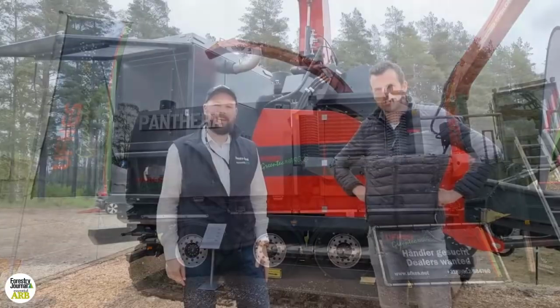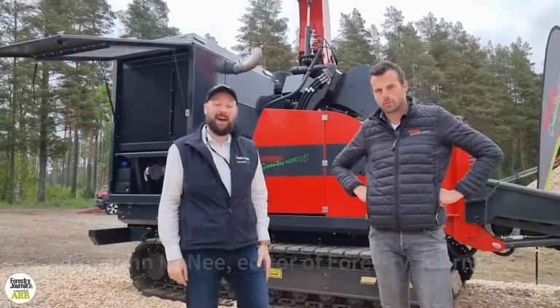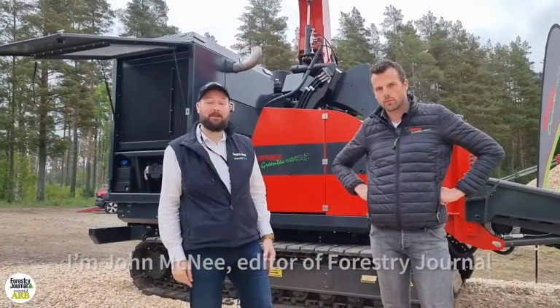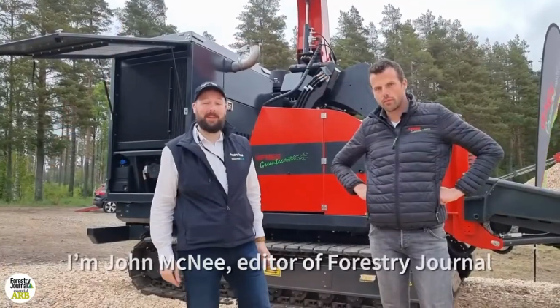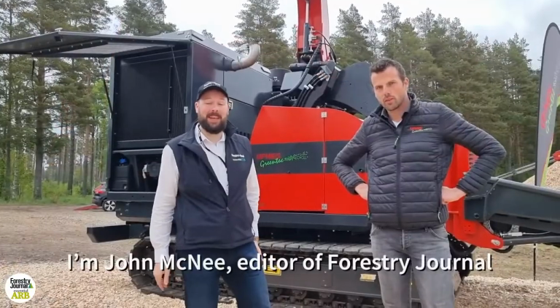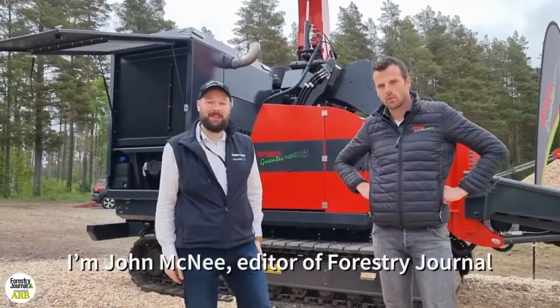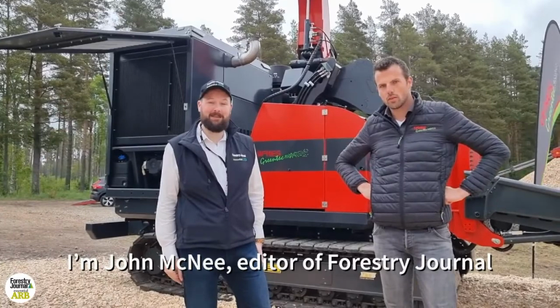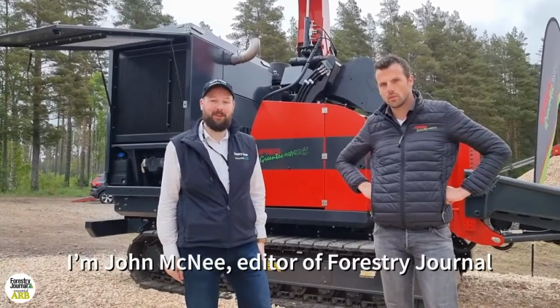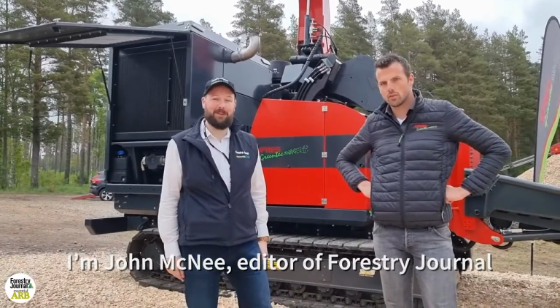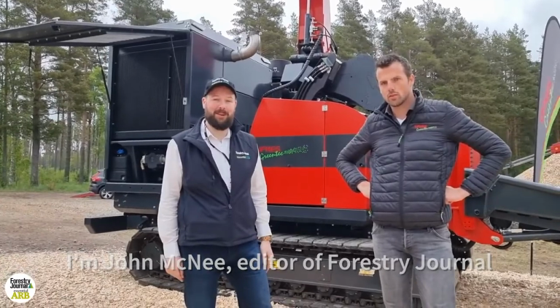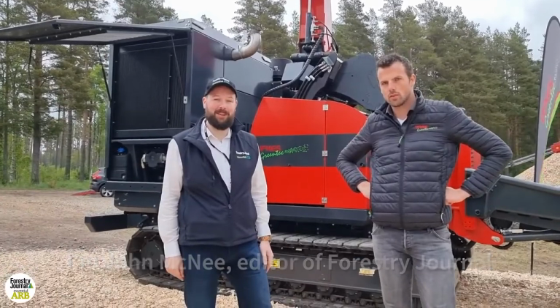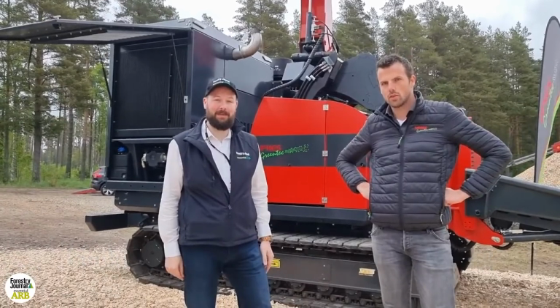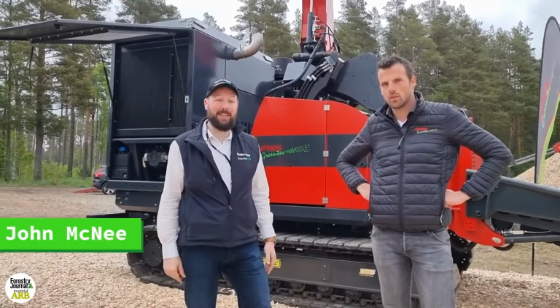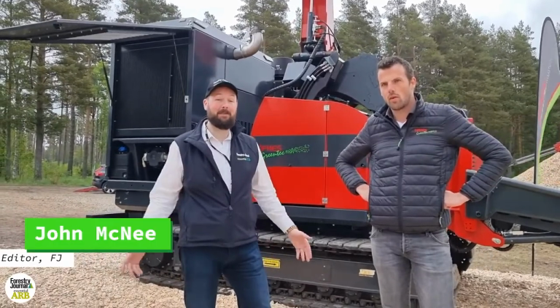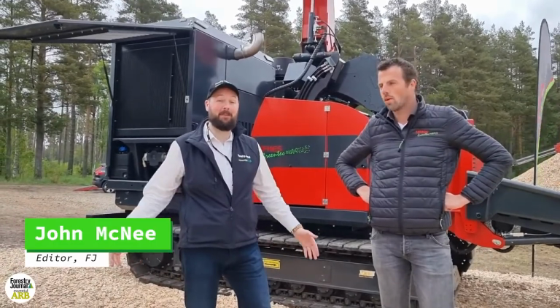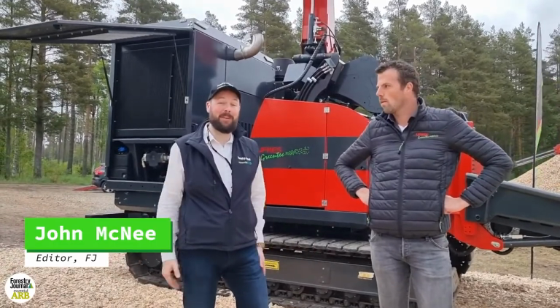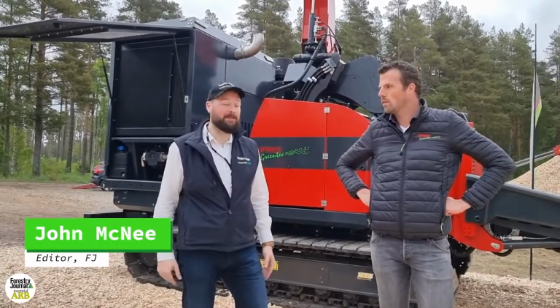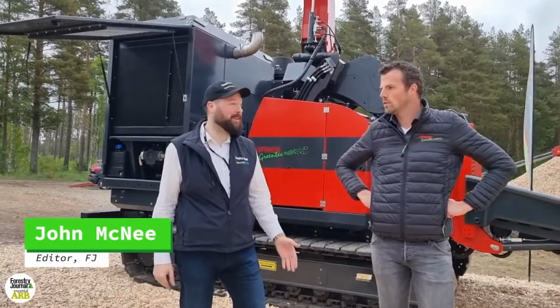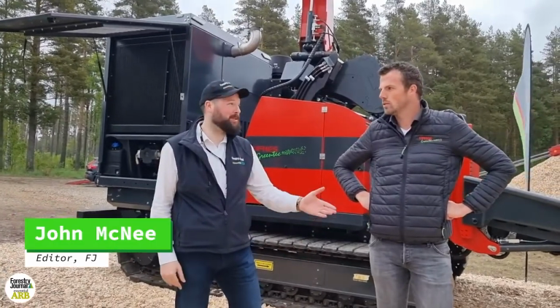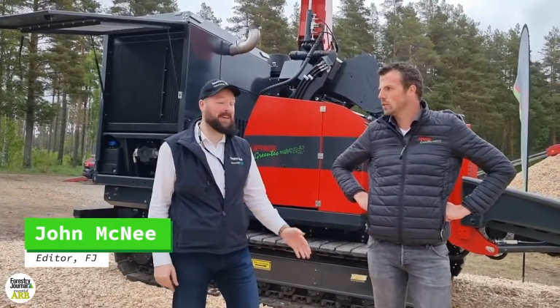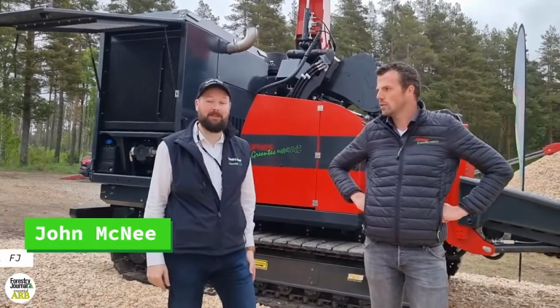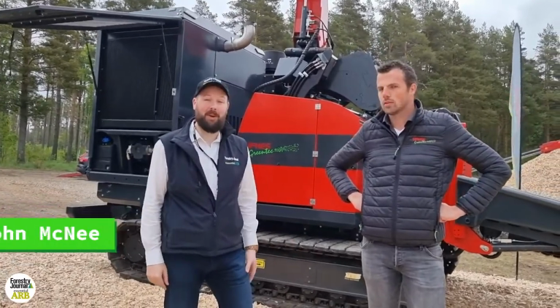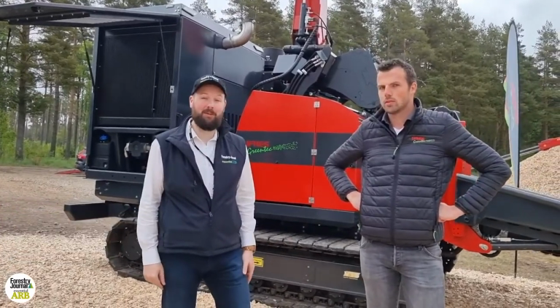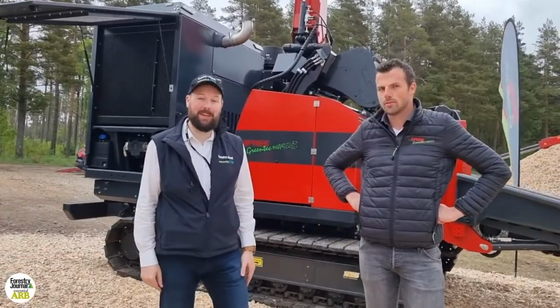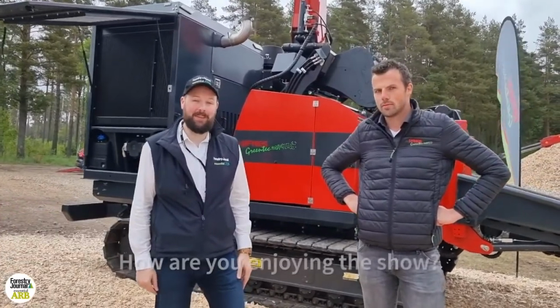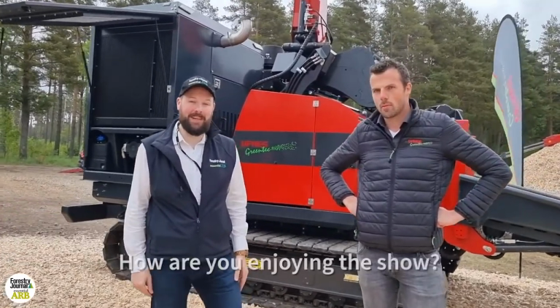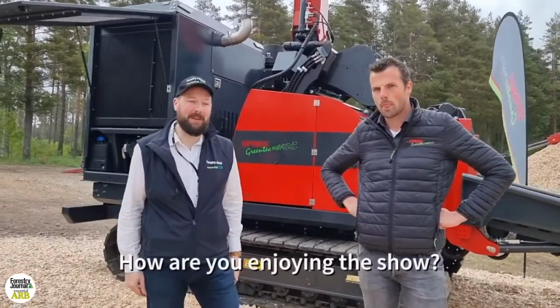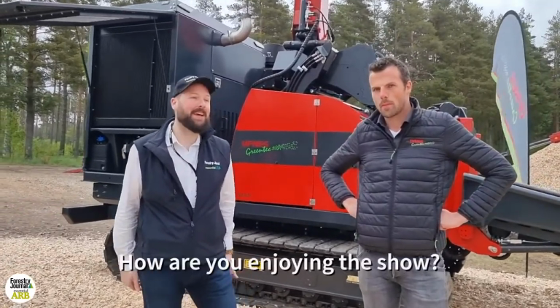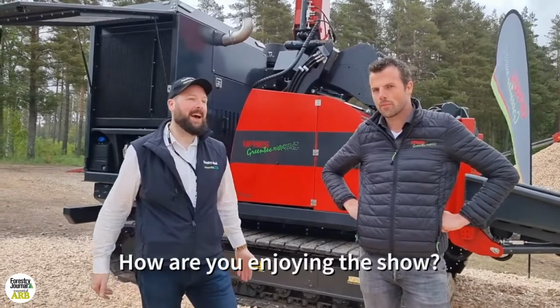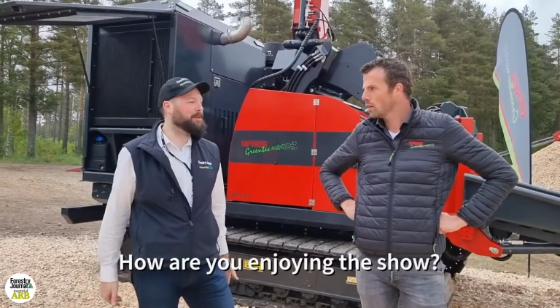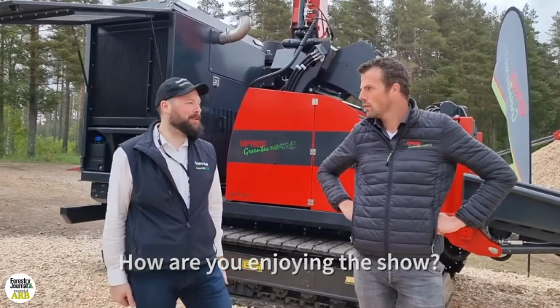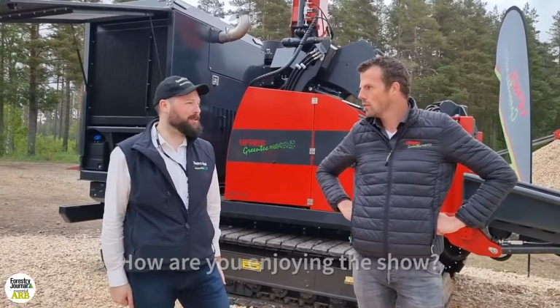Hi, I'm John McNee, editor of Forestry Journal. I'm at Elmiel Wood and I'm talking to Pete from Ufkes Greentech. Pete, how are you enjoying the show?